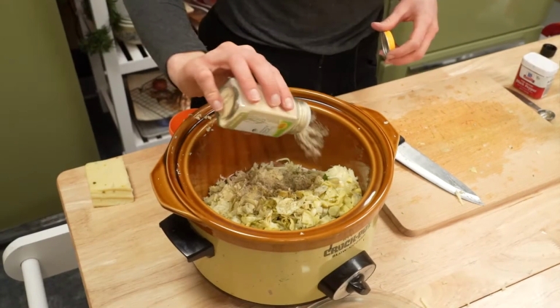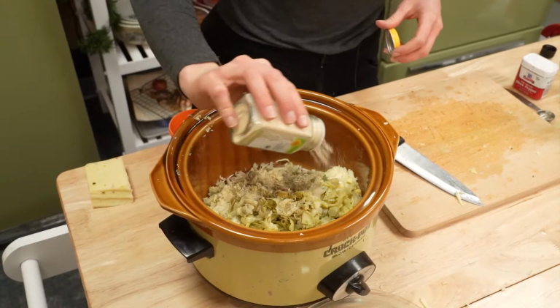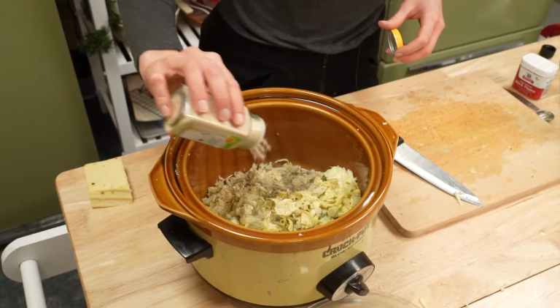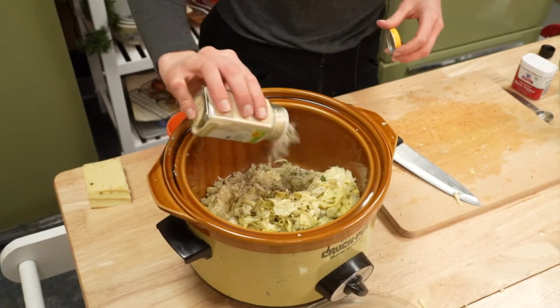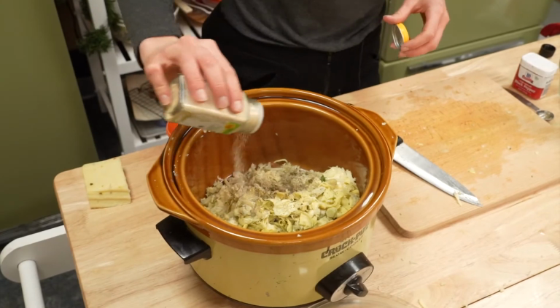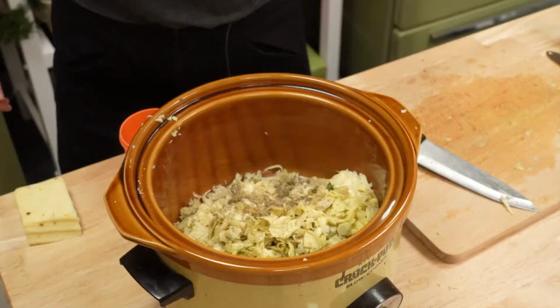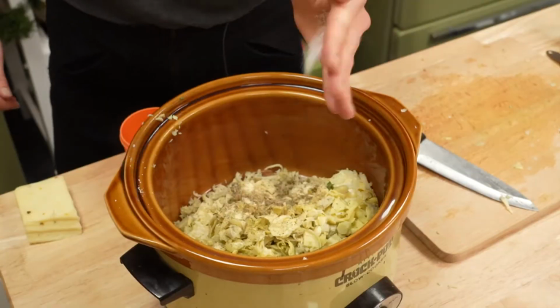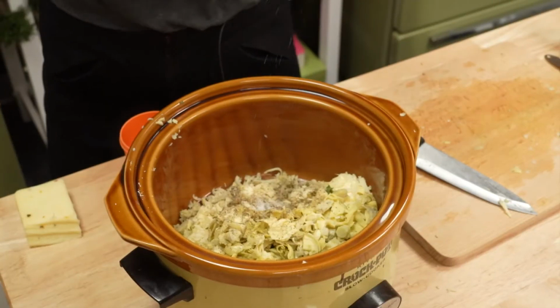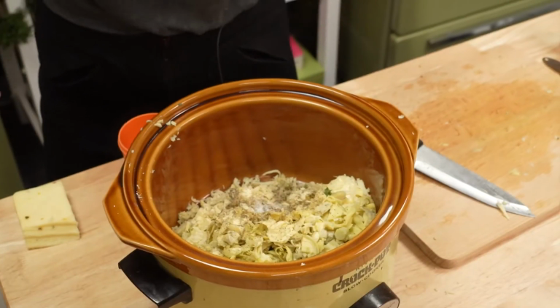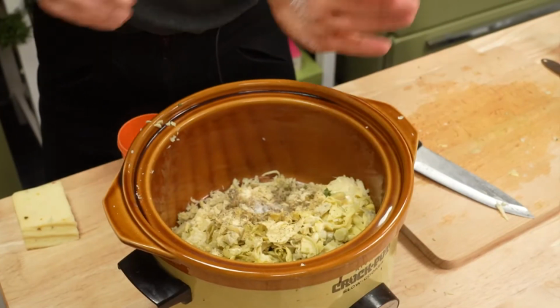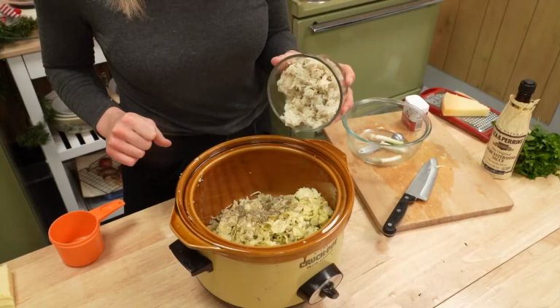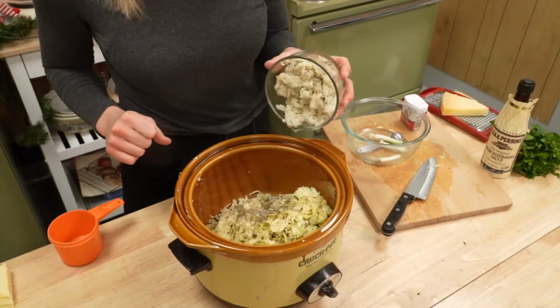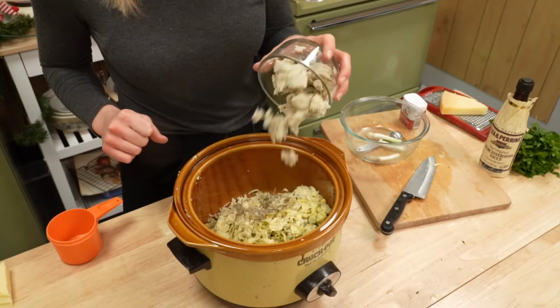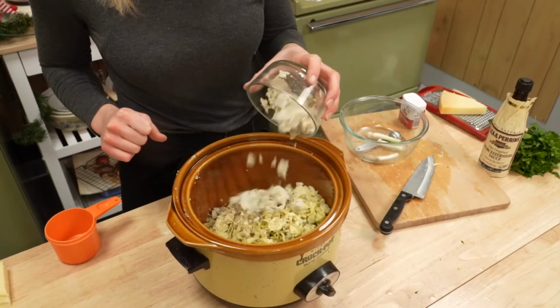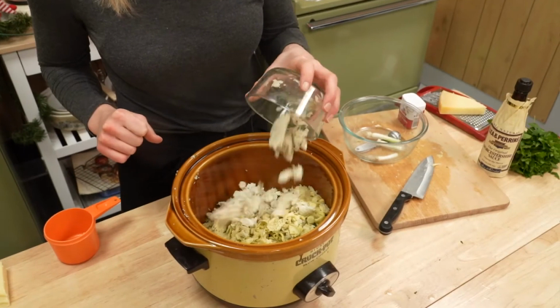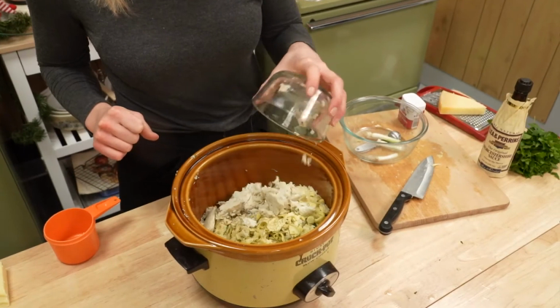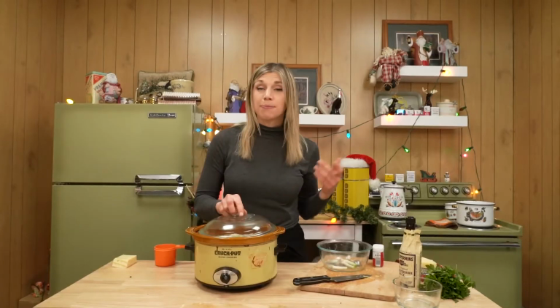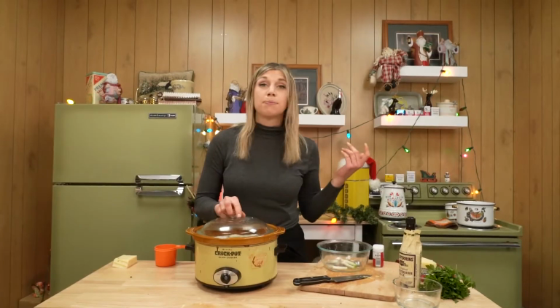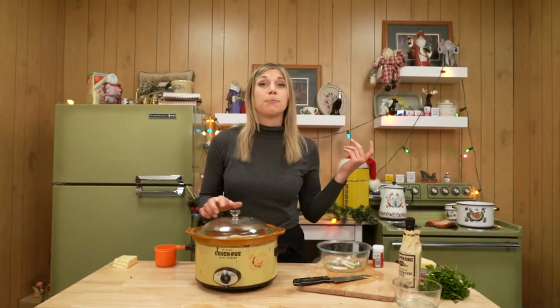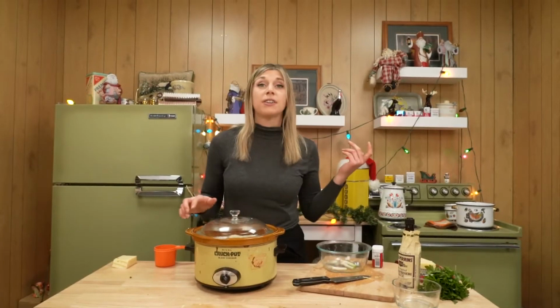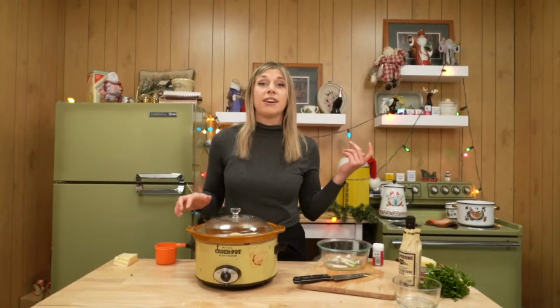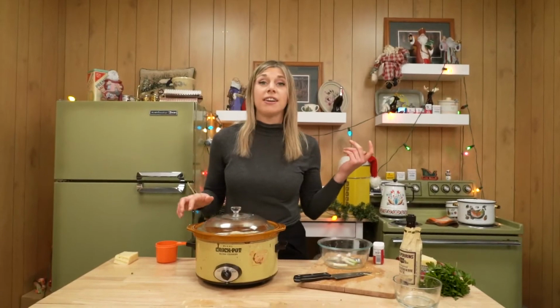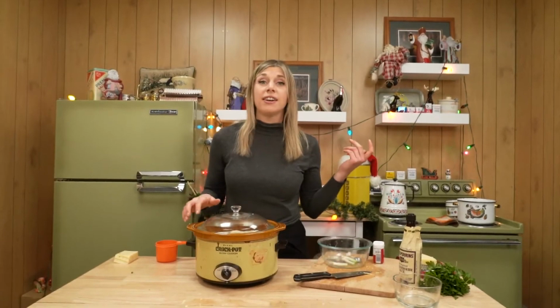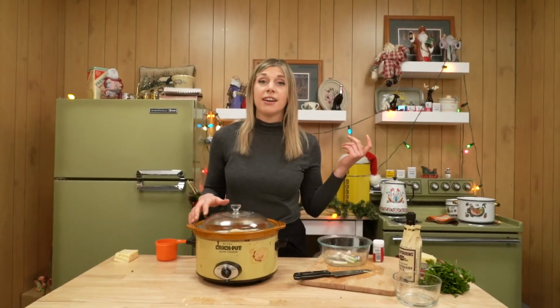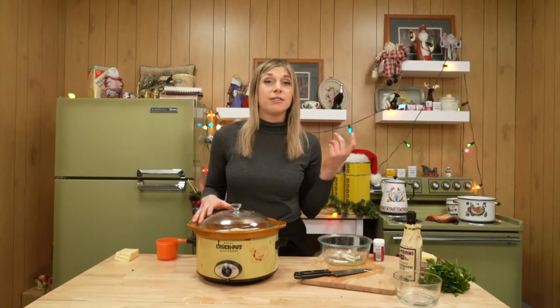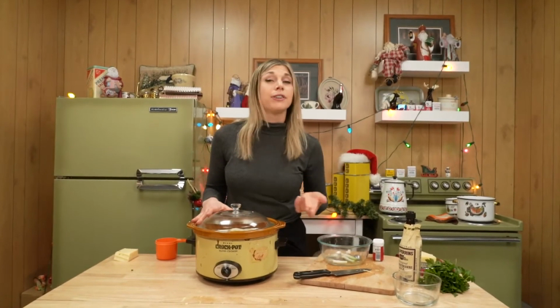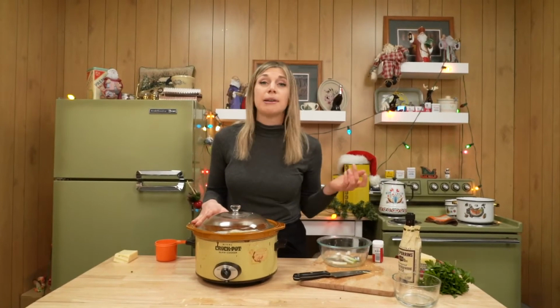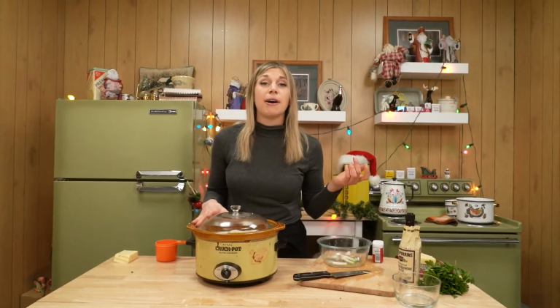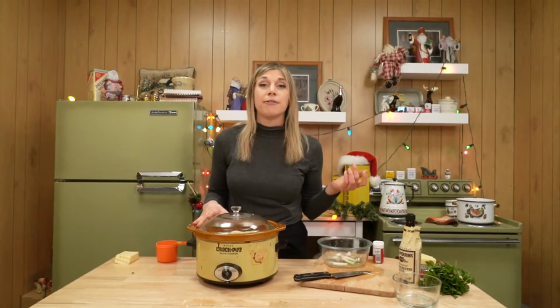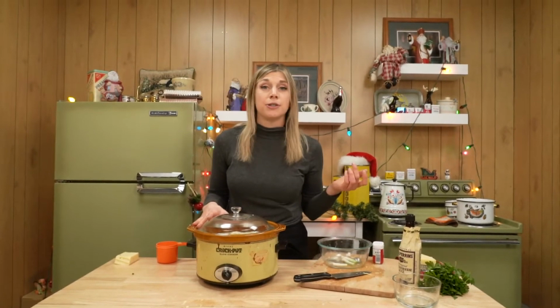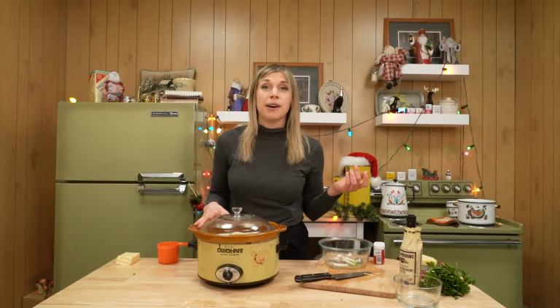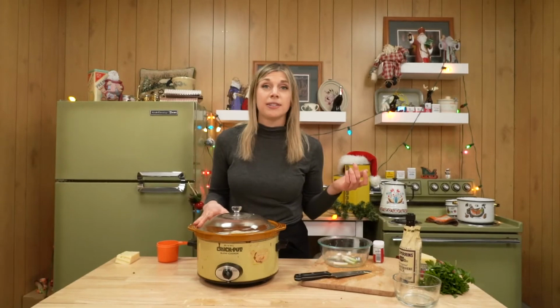A little garlic powder, a little bit of salt, and your crab. Put a lid on it and forget about it for two hours.